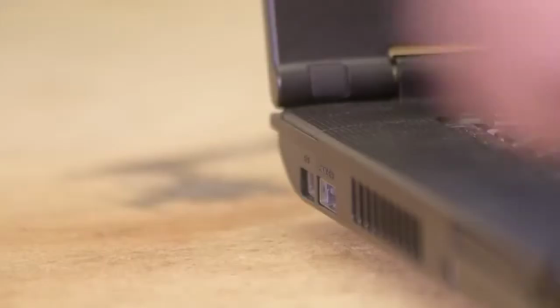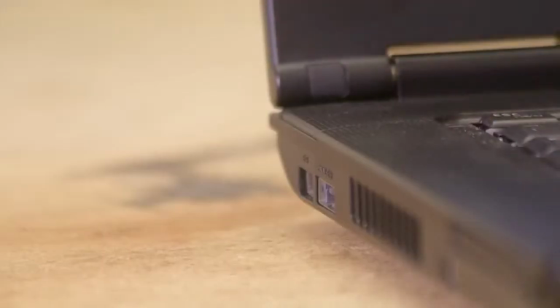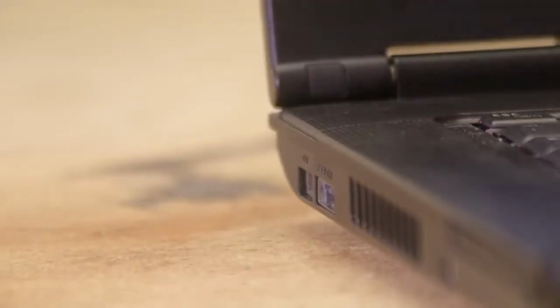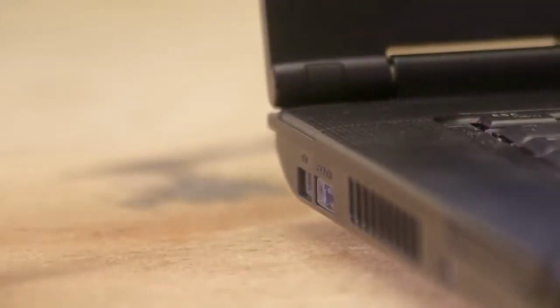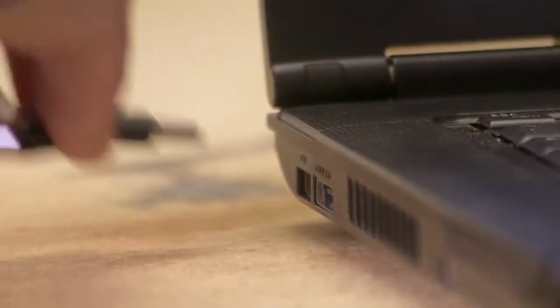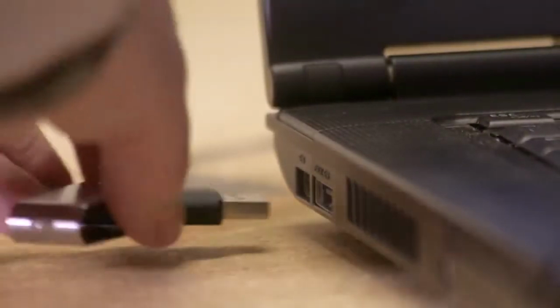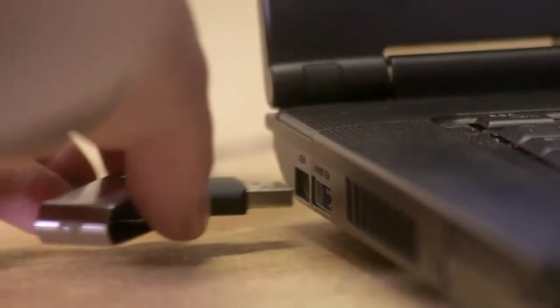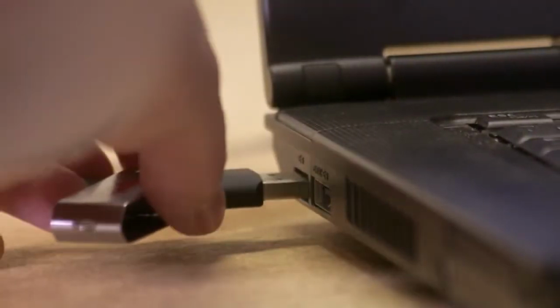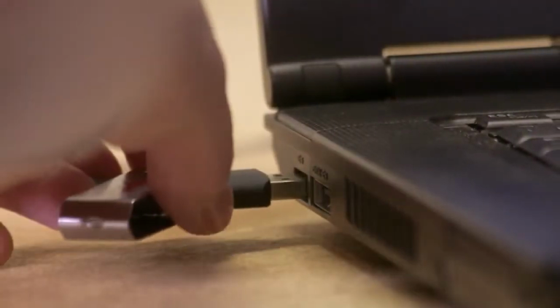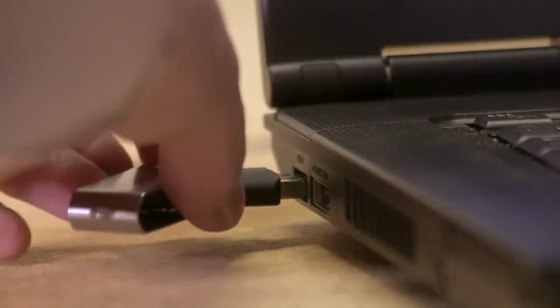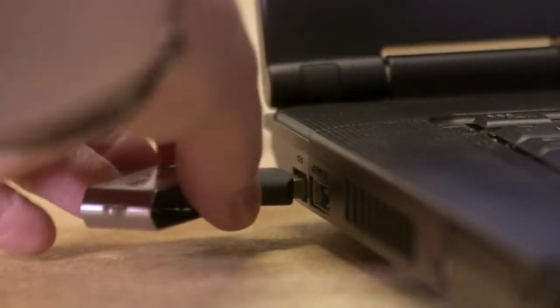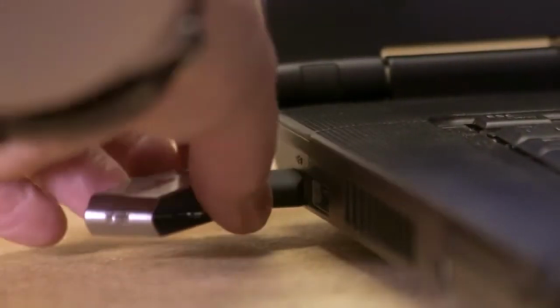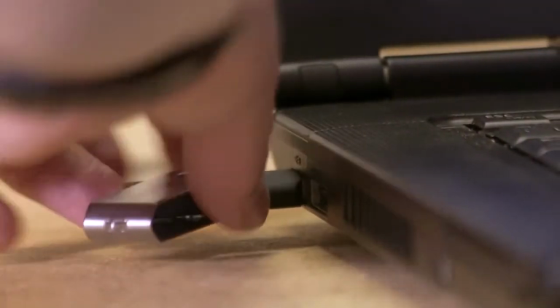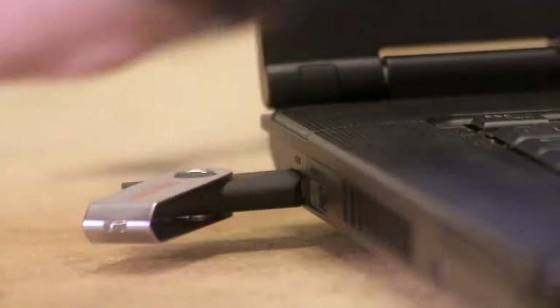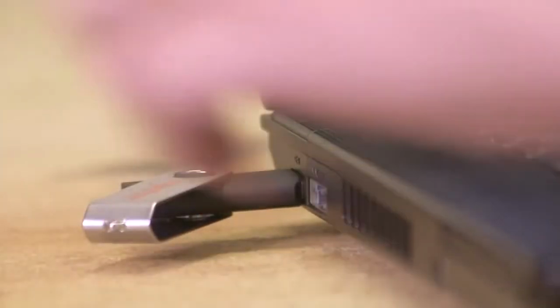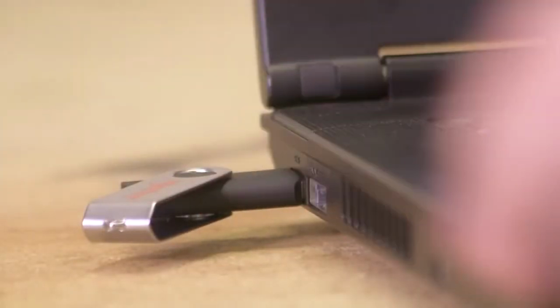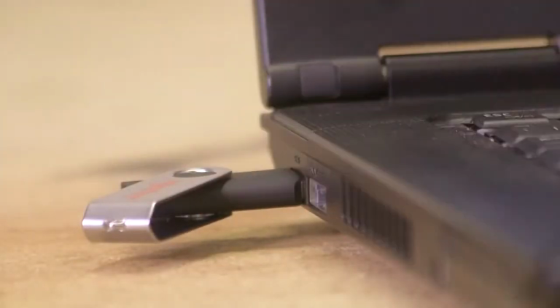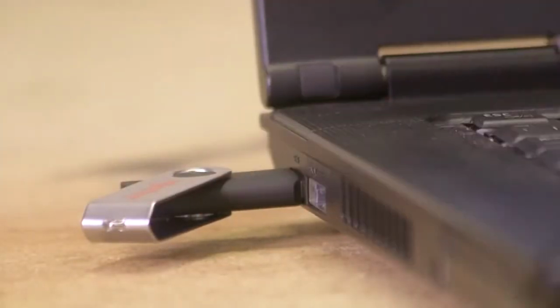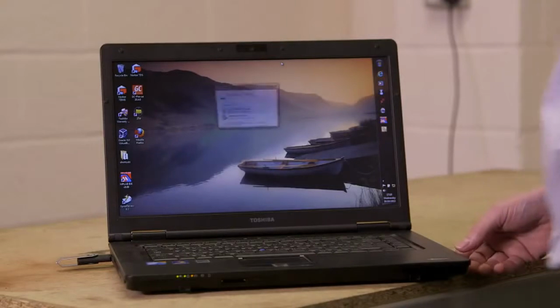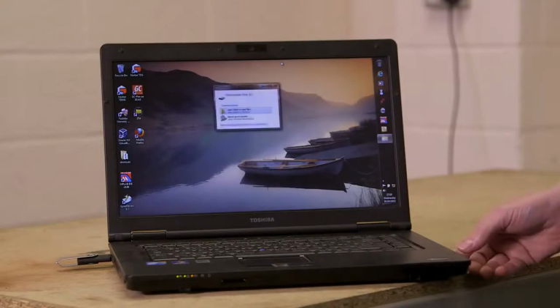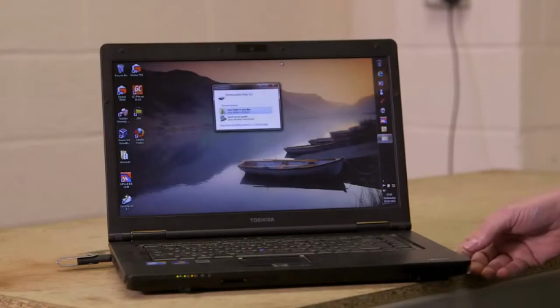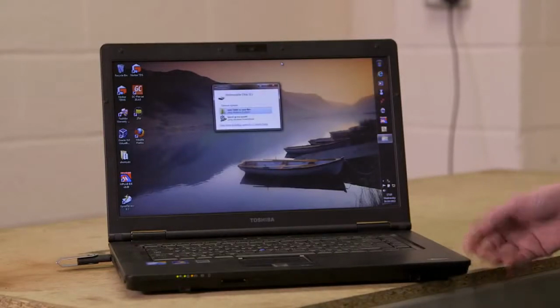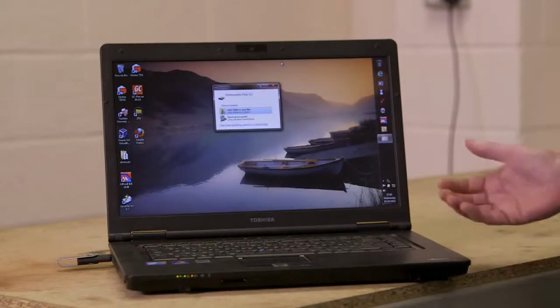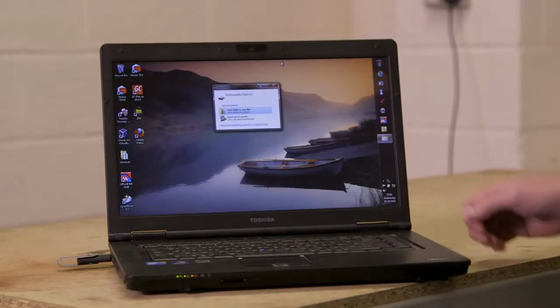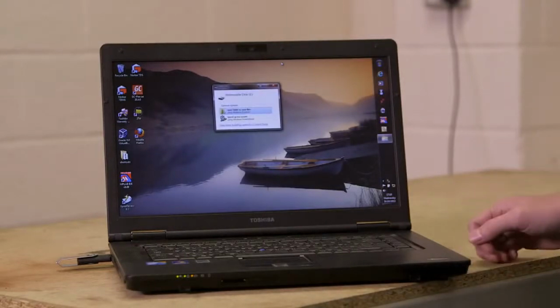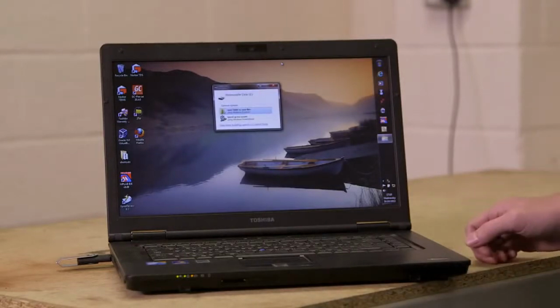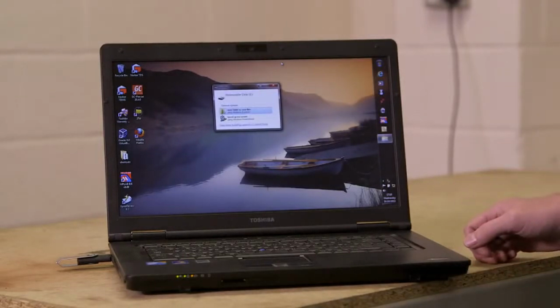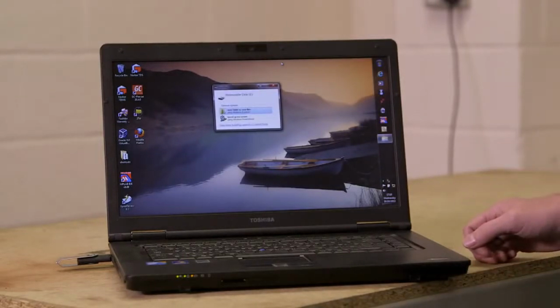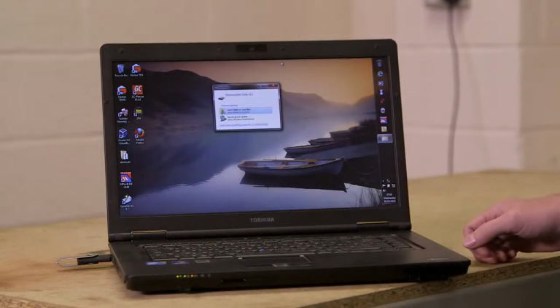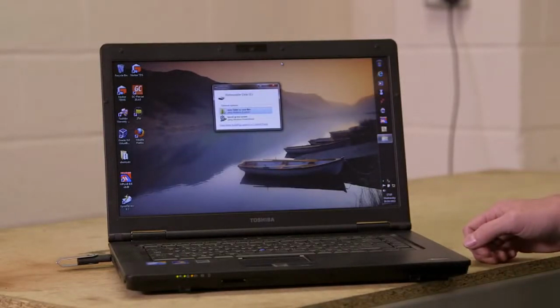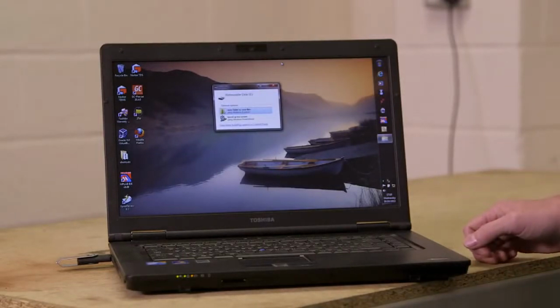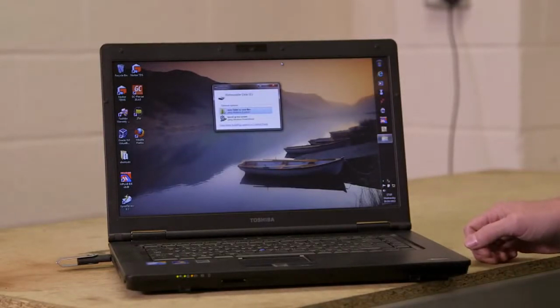Installing the supplied USB stick into your PC — on this machine I've actually got autoplay set up.